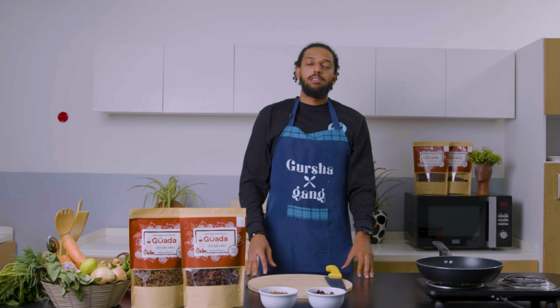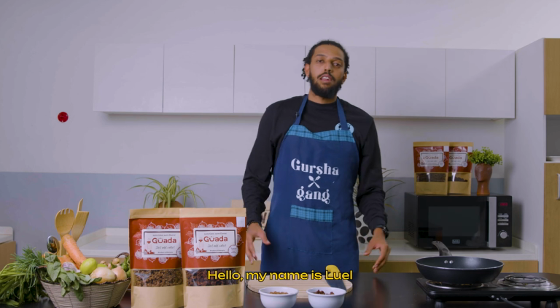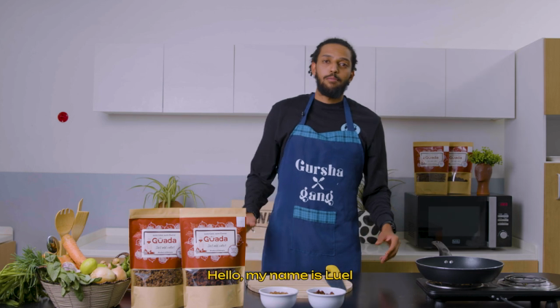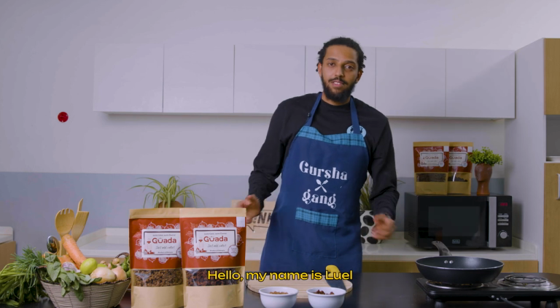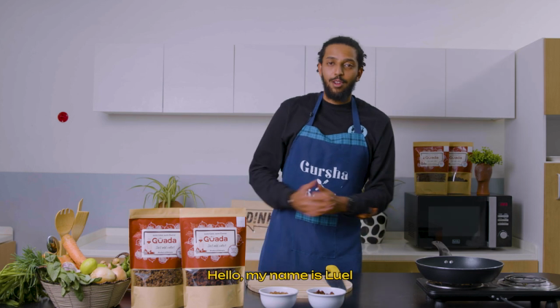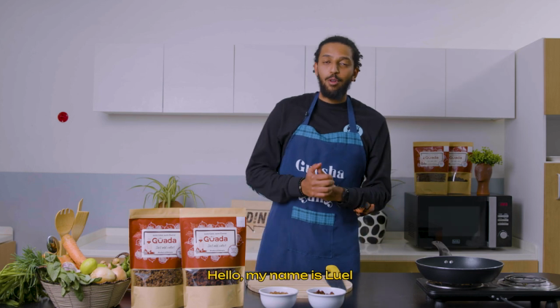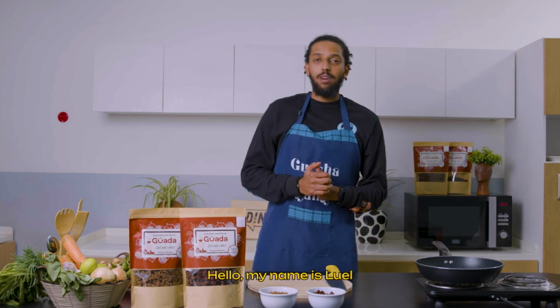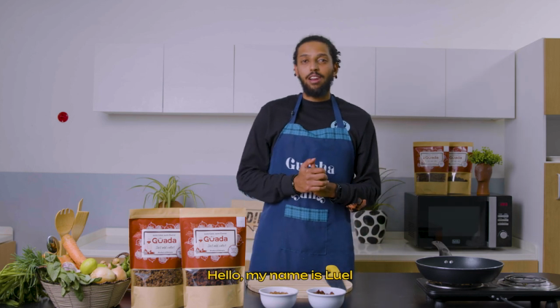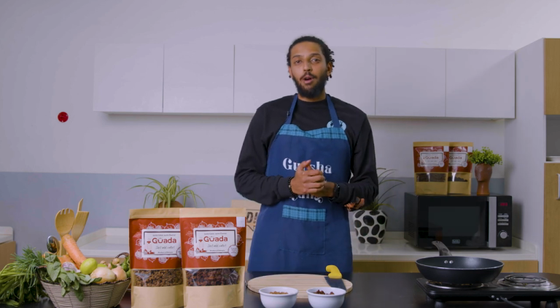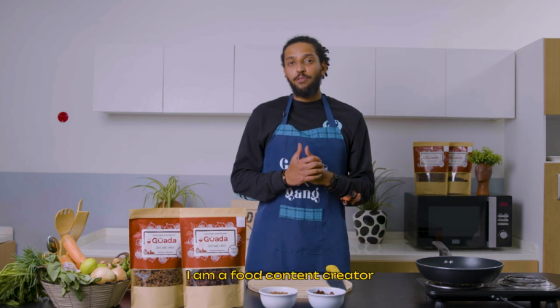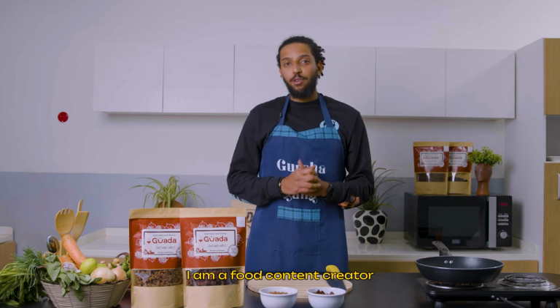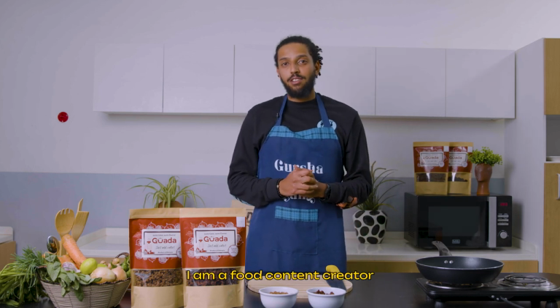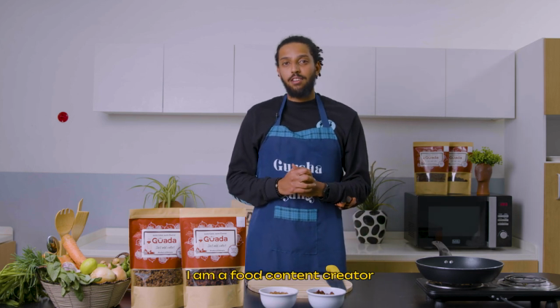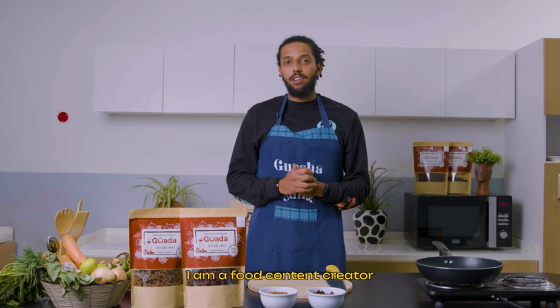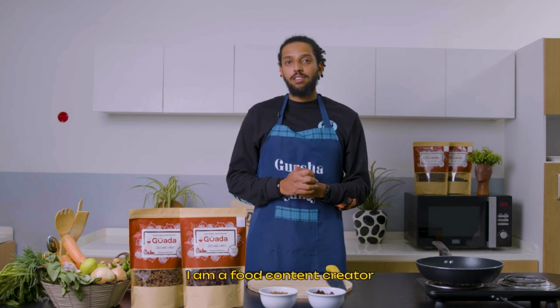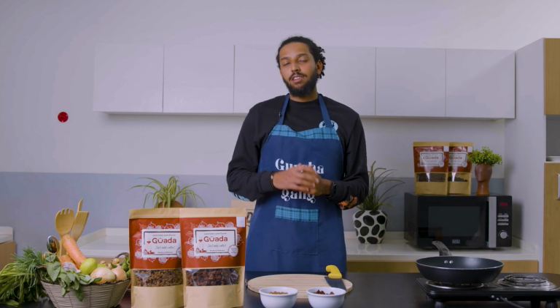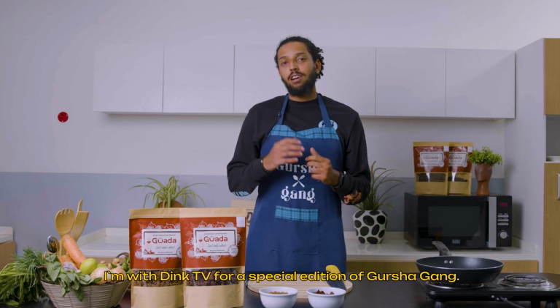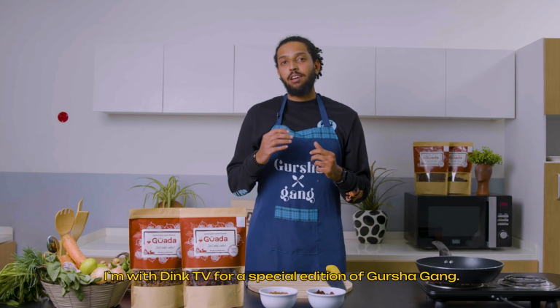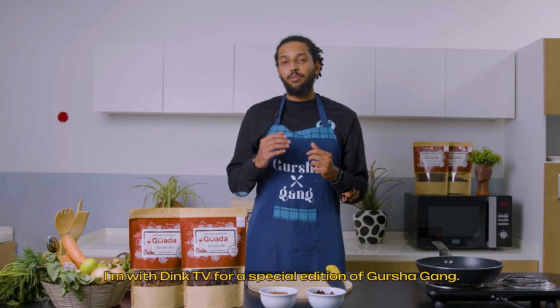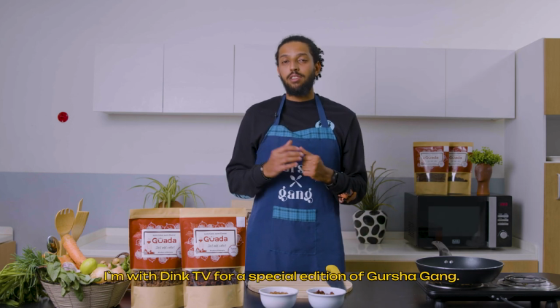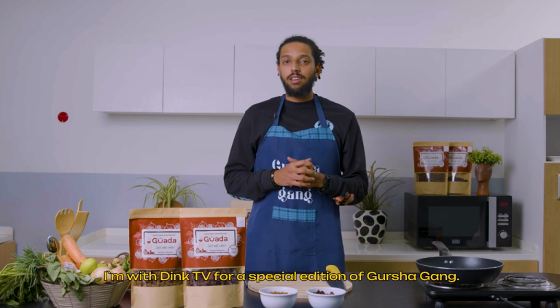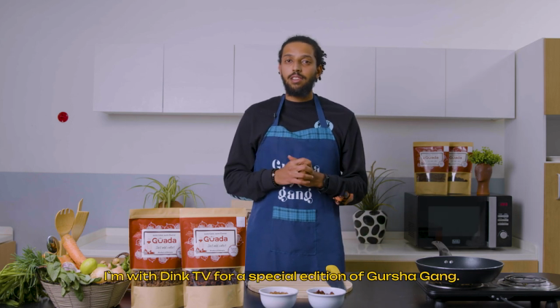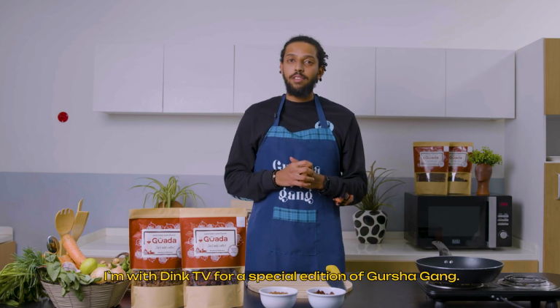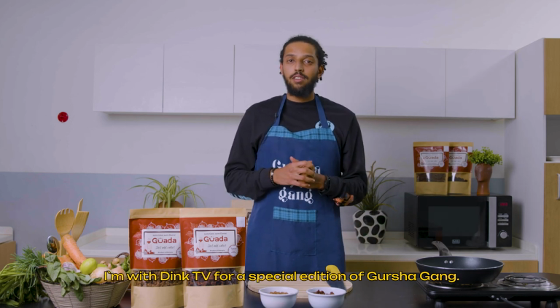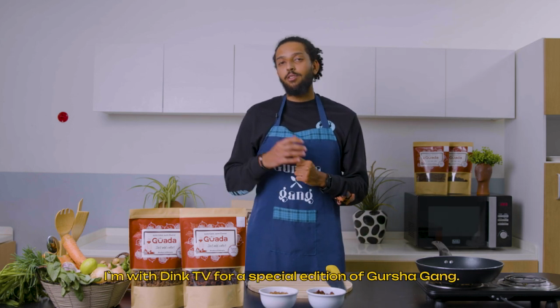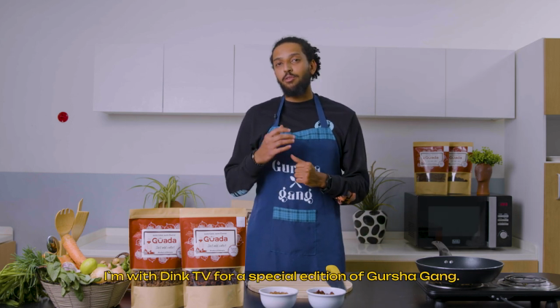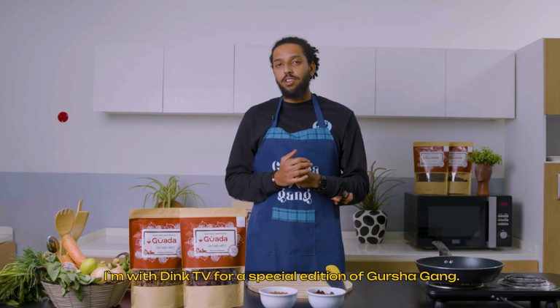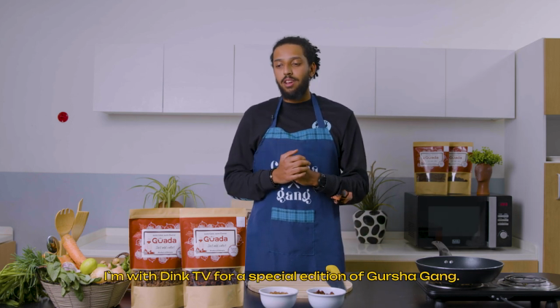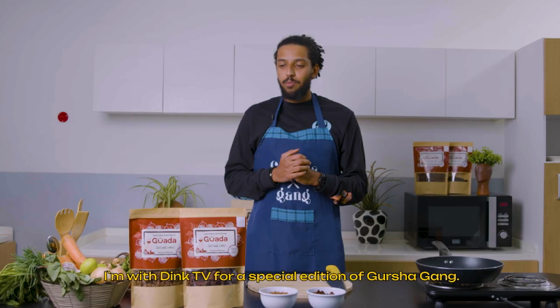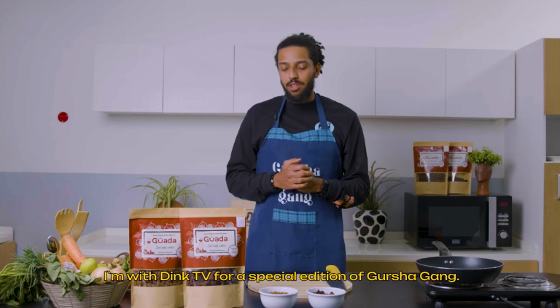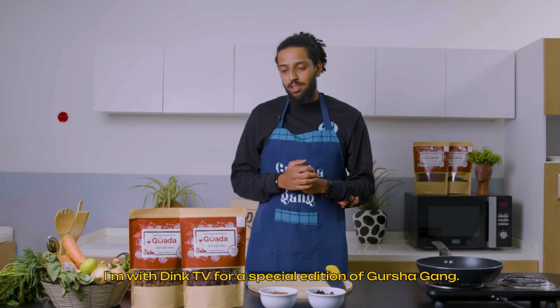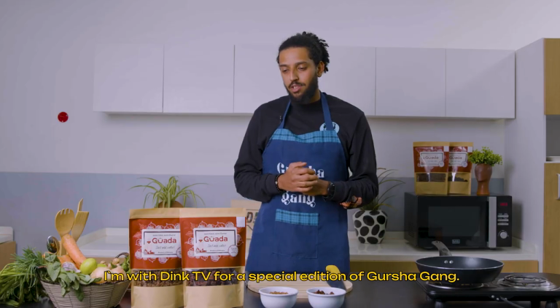Salam, I'm a food content creator. I am with Dink TV on Grusha Gang Special Edition.